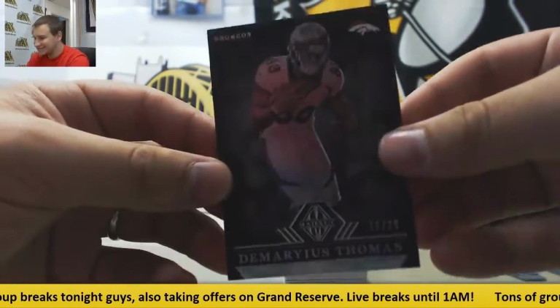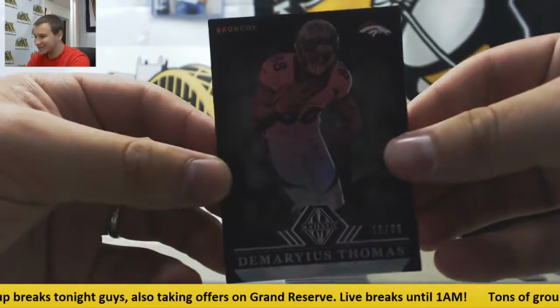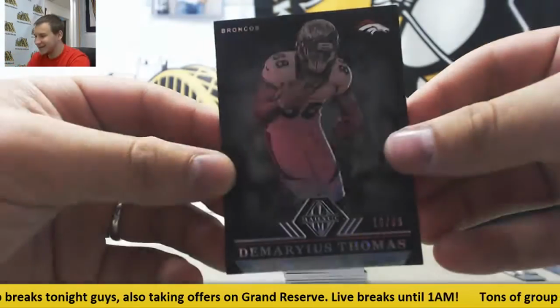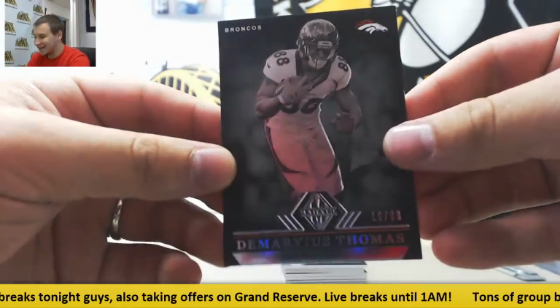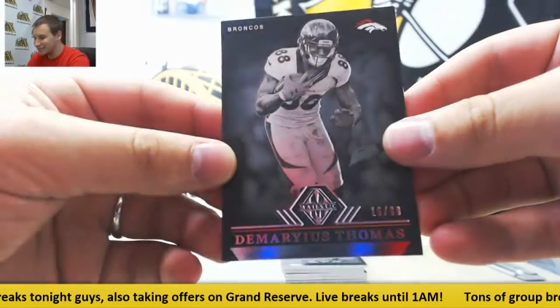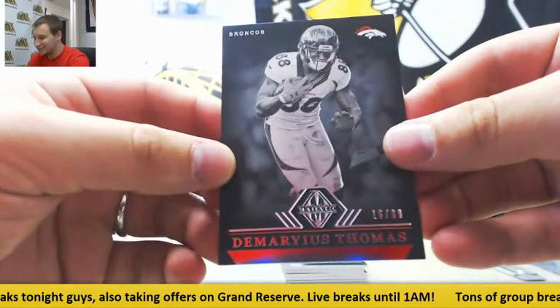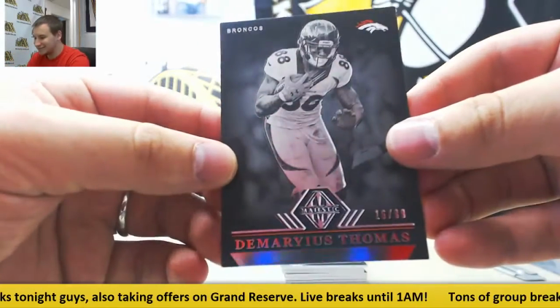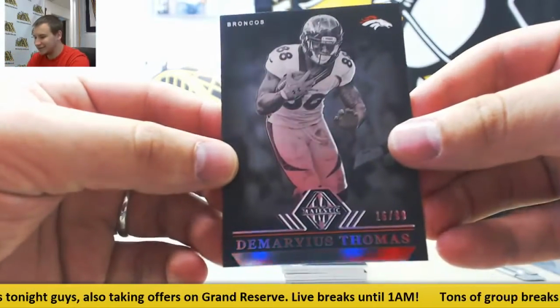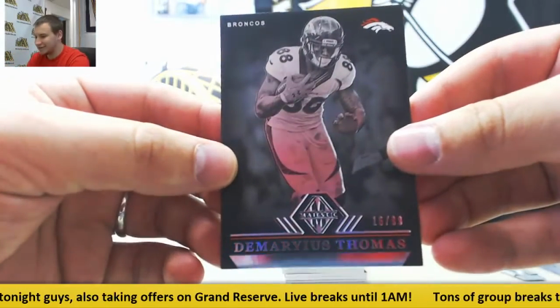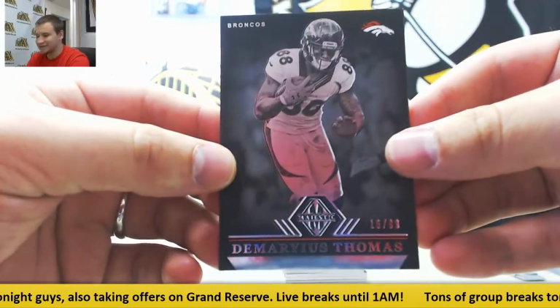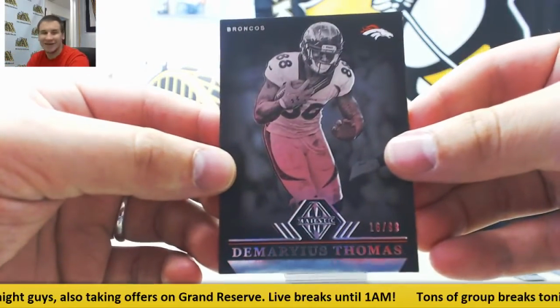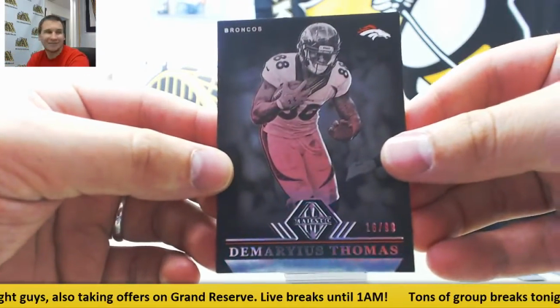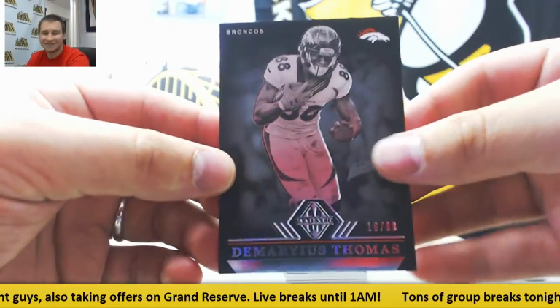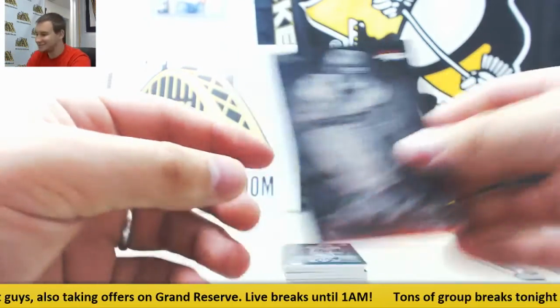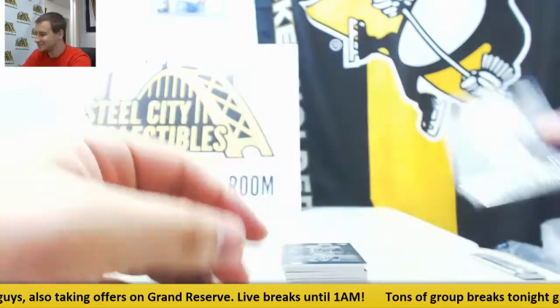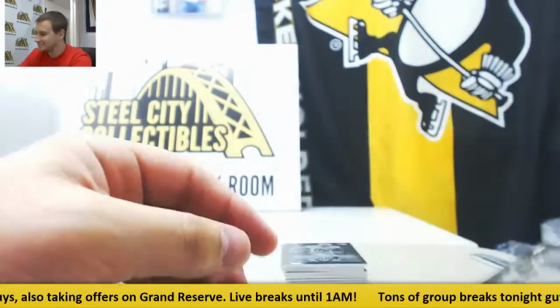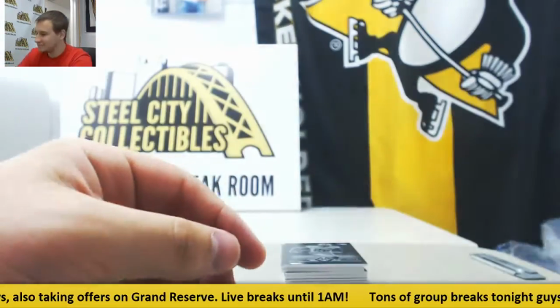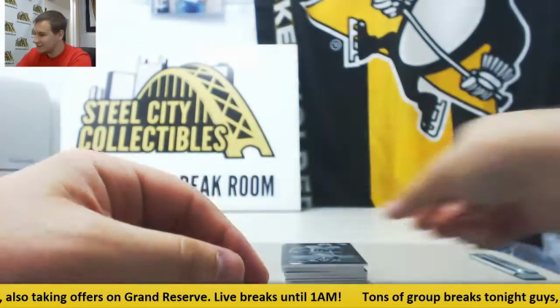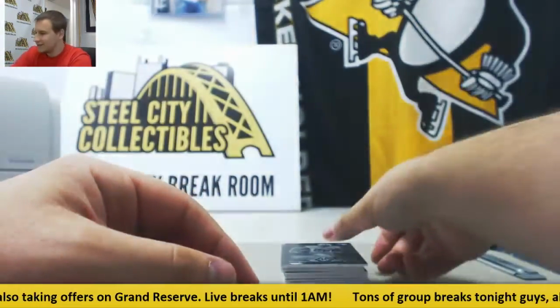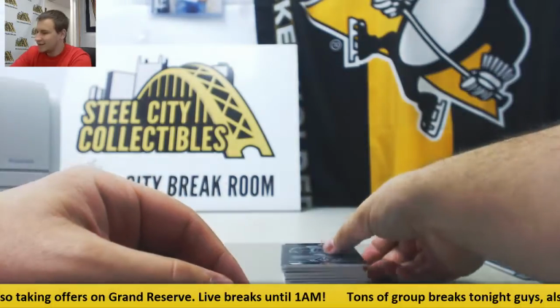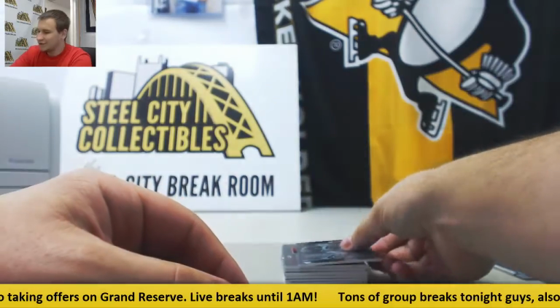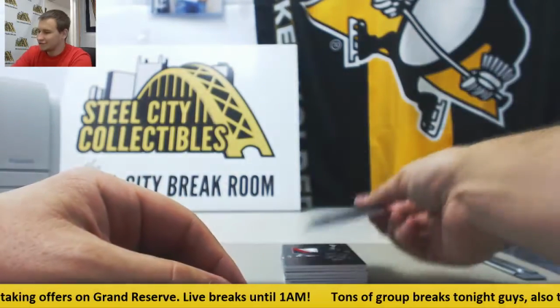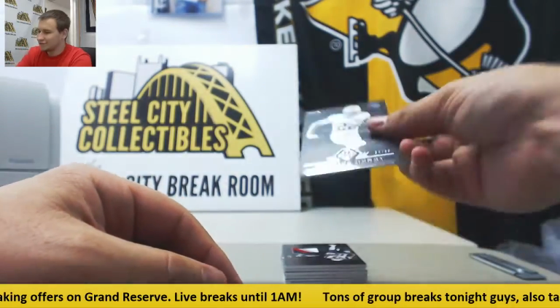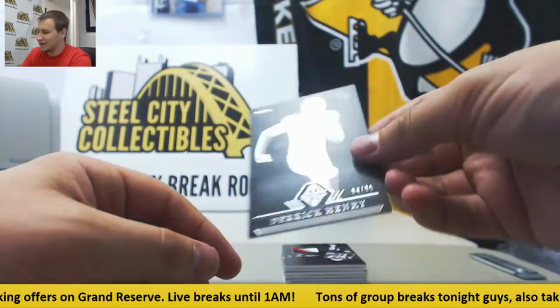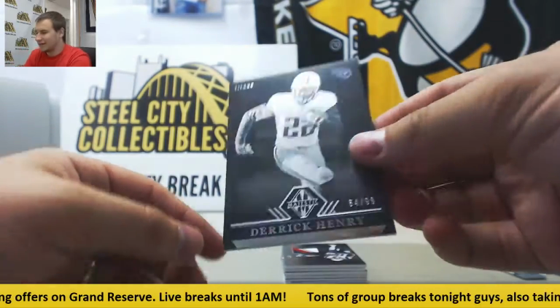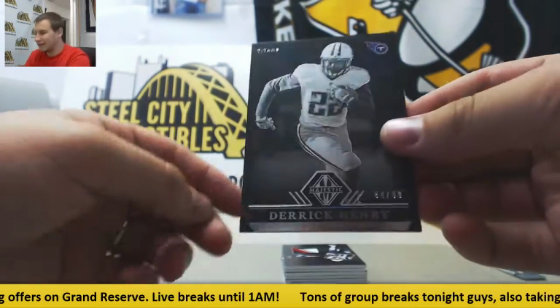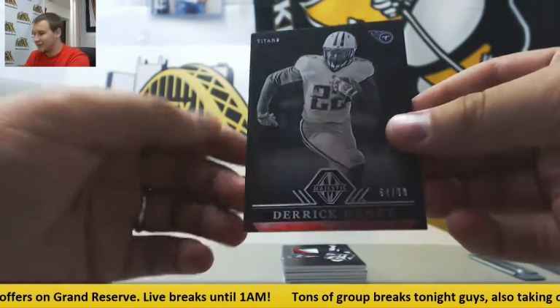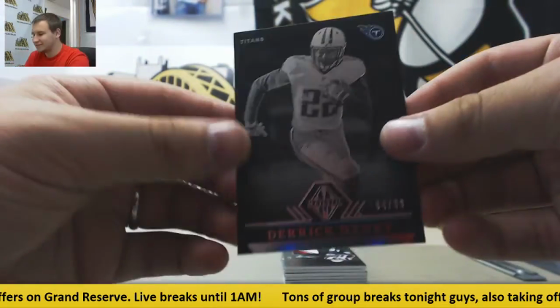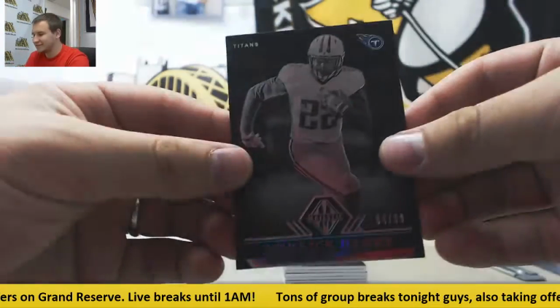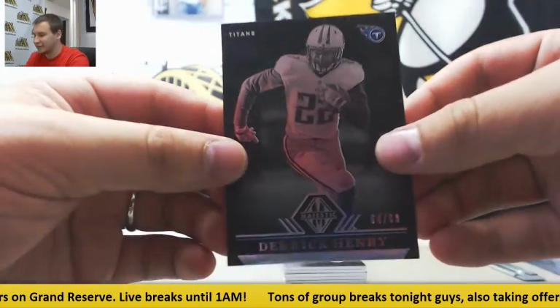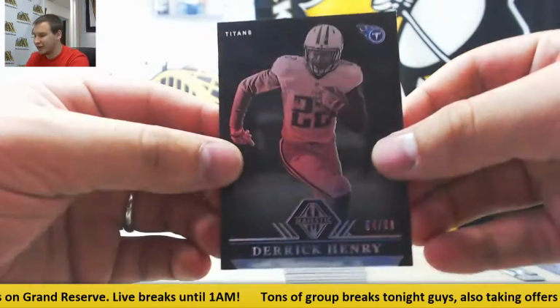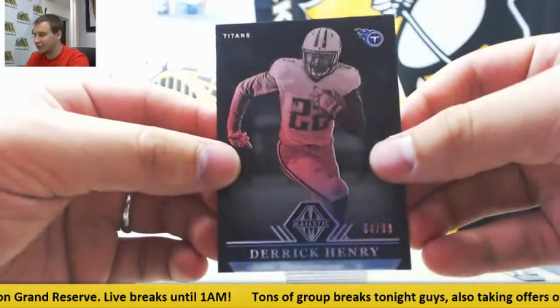To 99 base, Demarius Thomas. Also to 99 base, Derrick Henry.